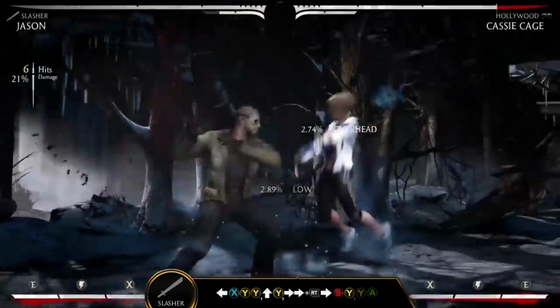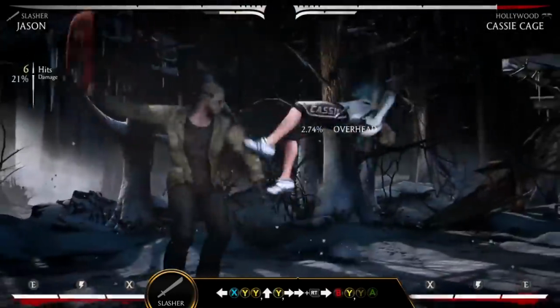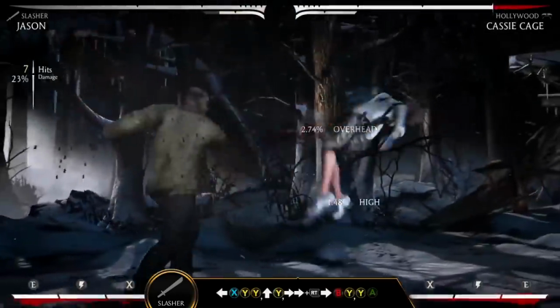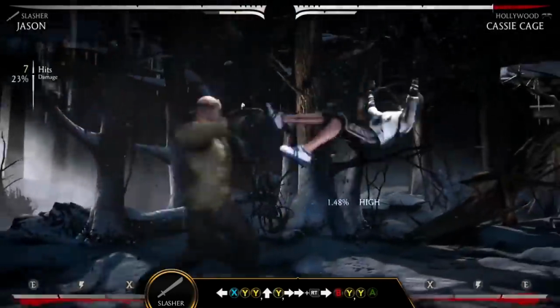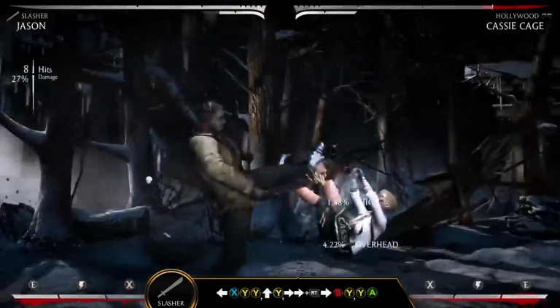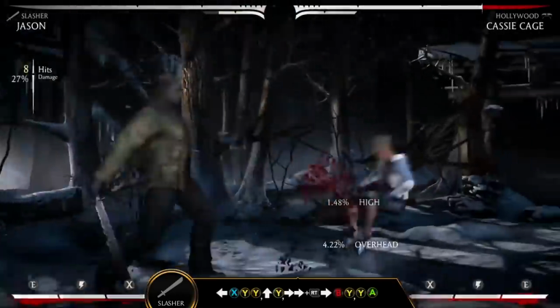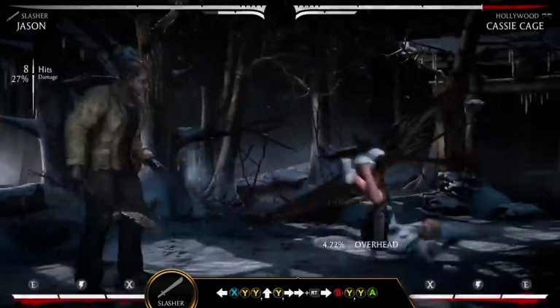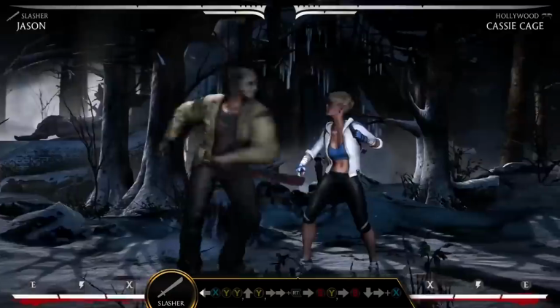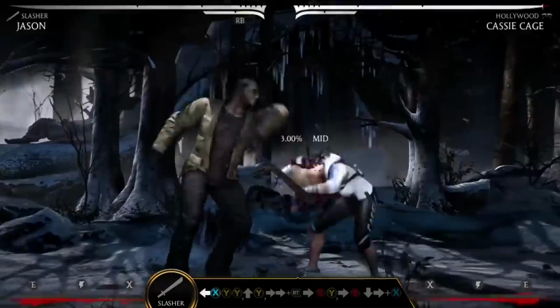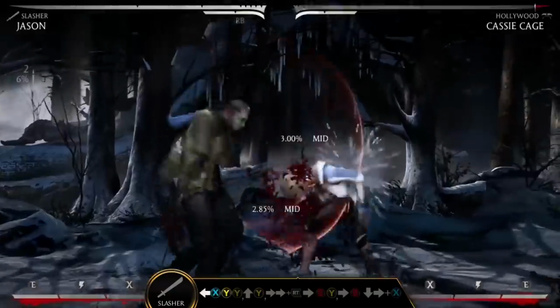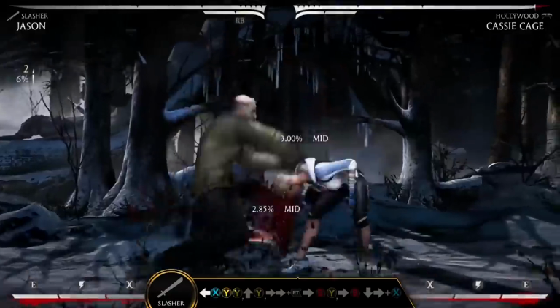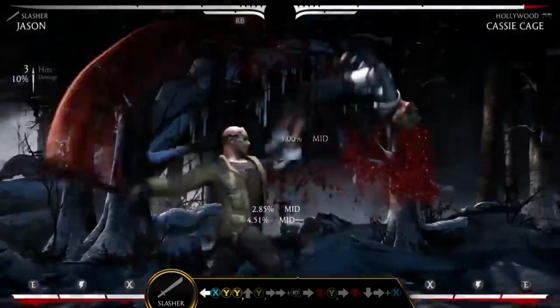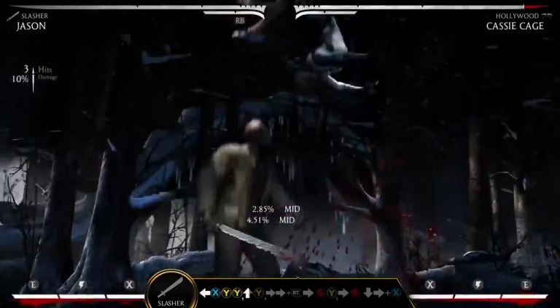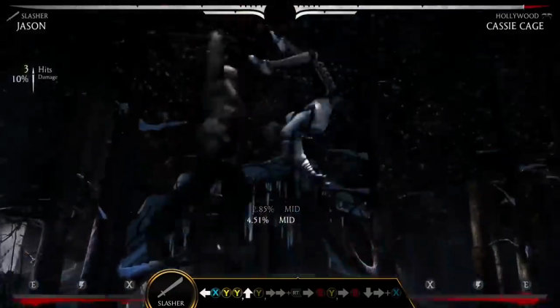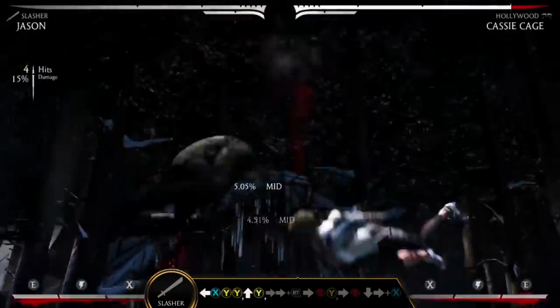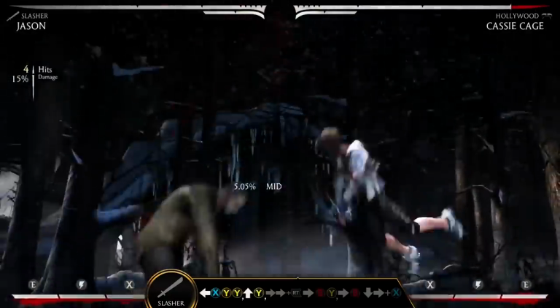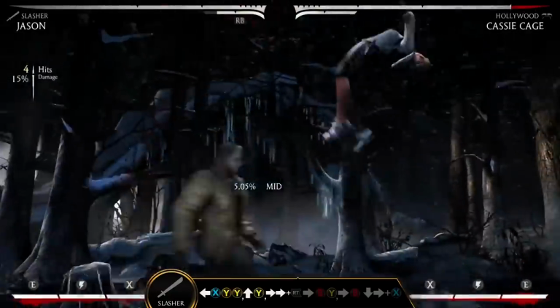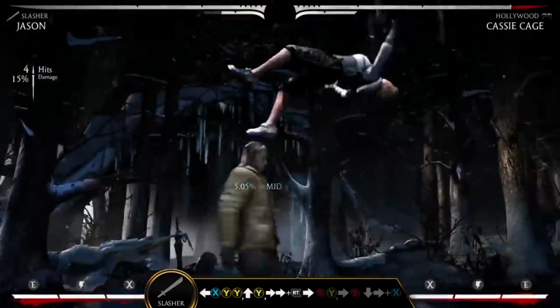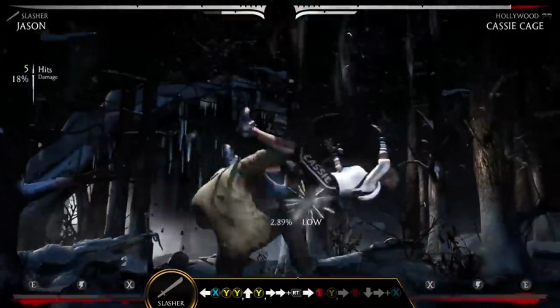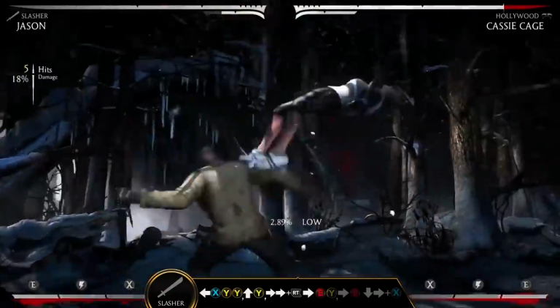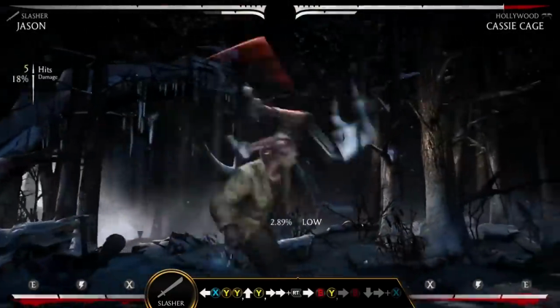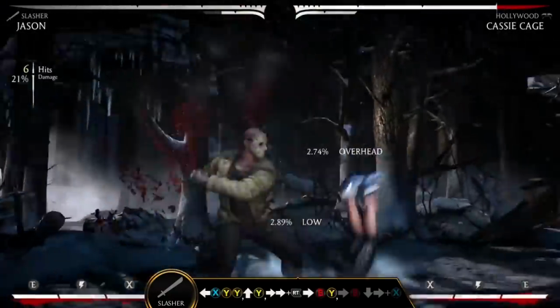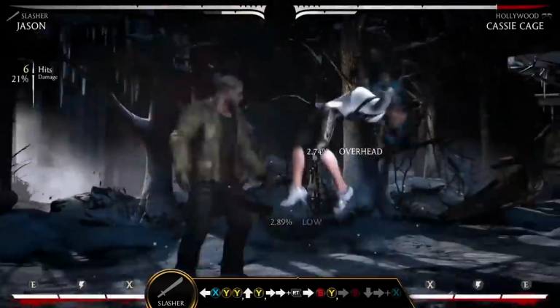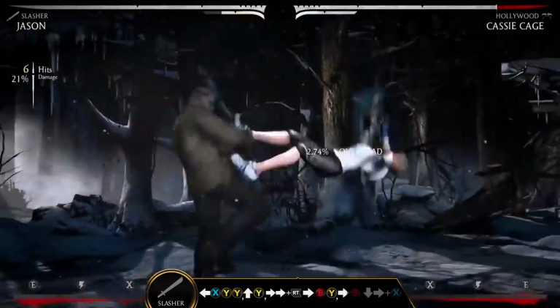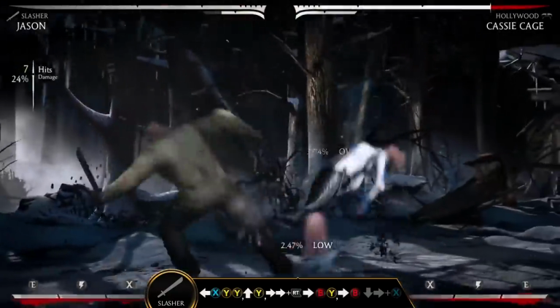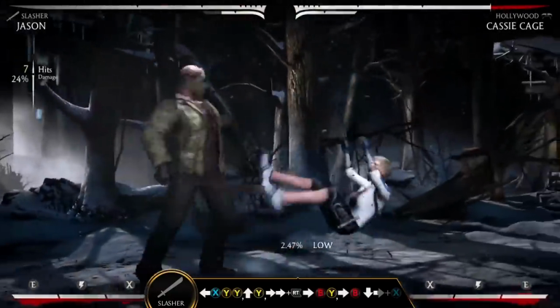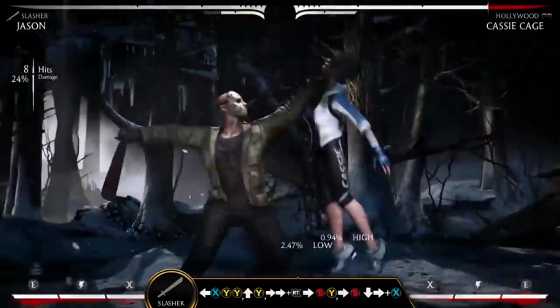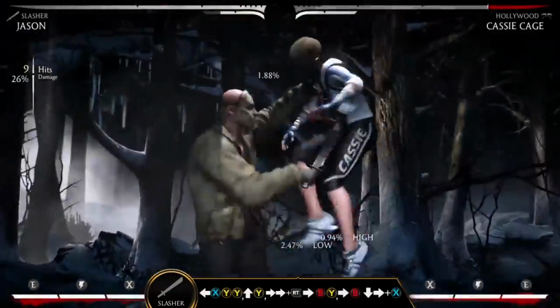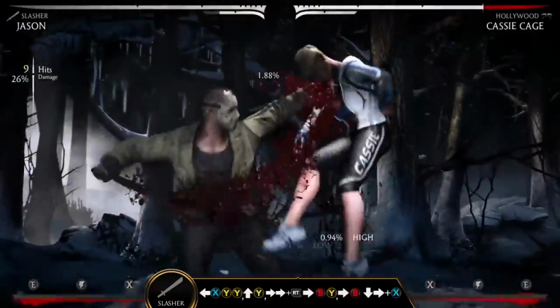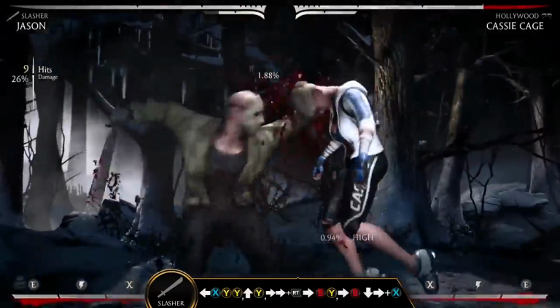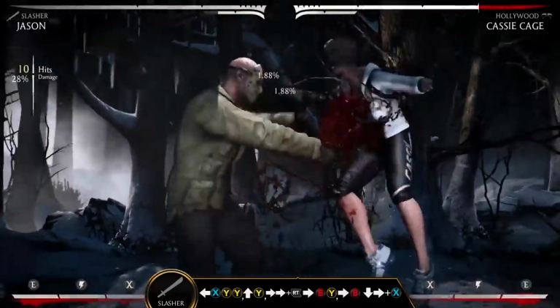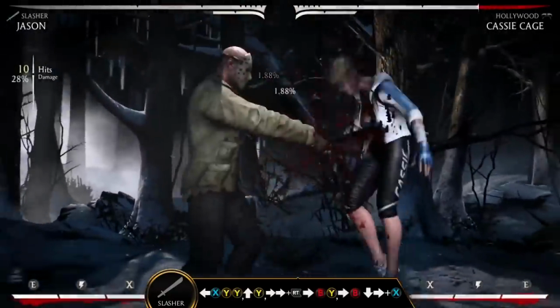Brooding, forward VY, is a low overhead combo starter that can be chained together to take his opponent to the corner.